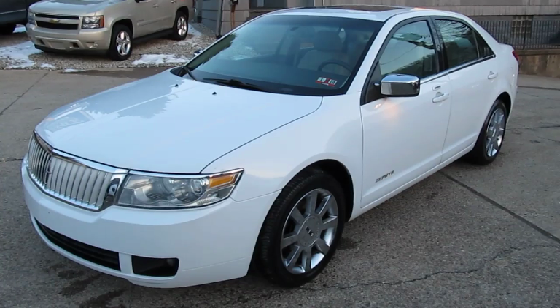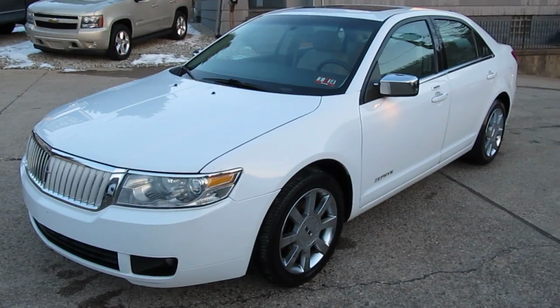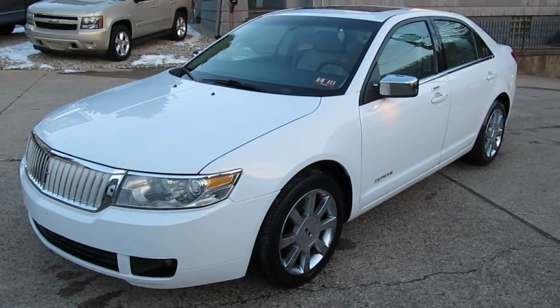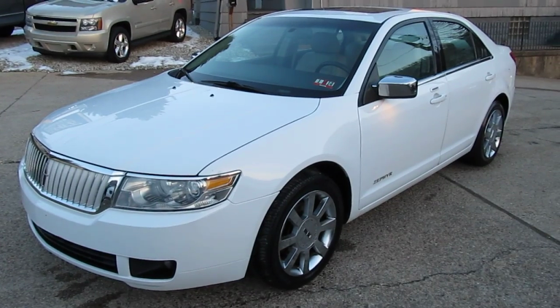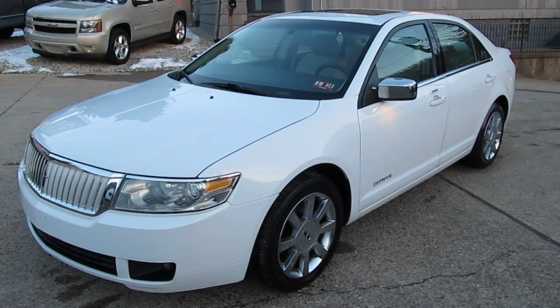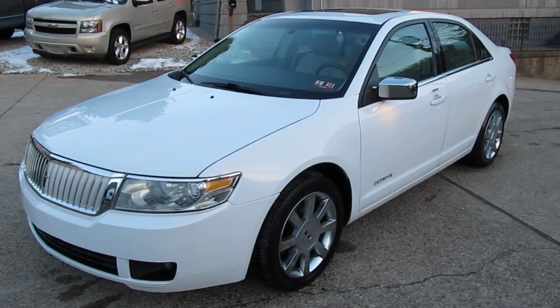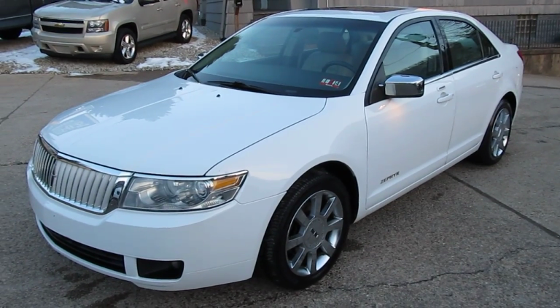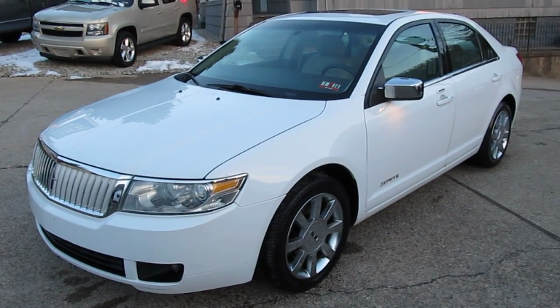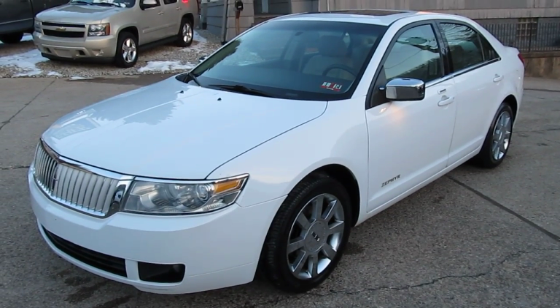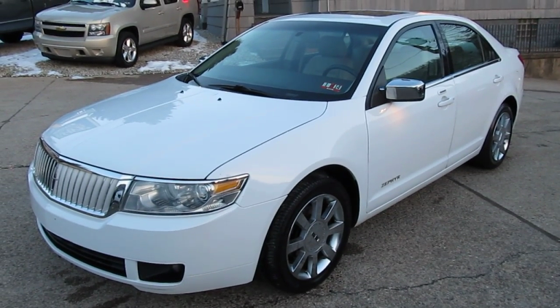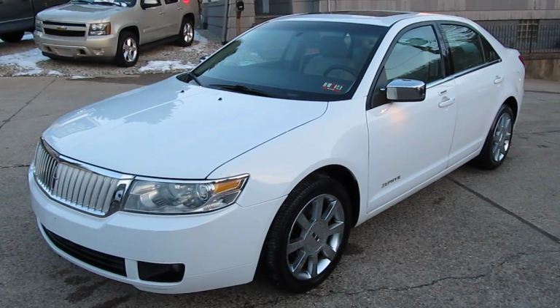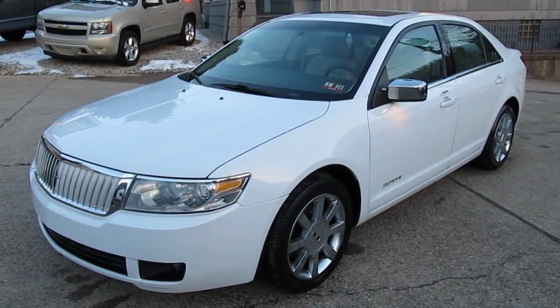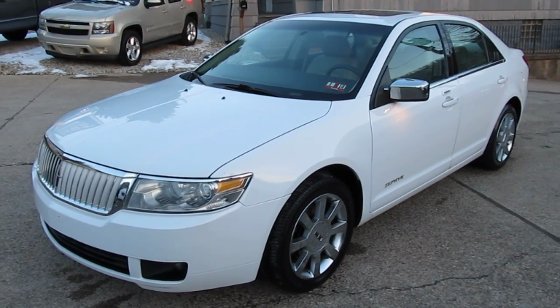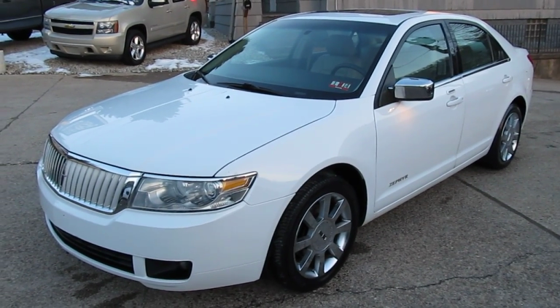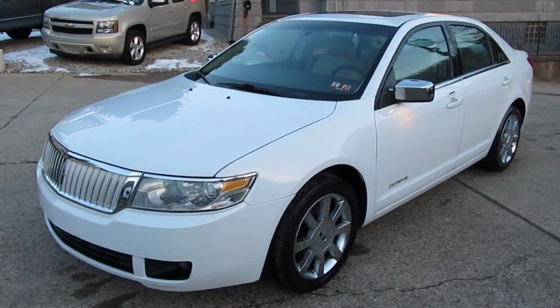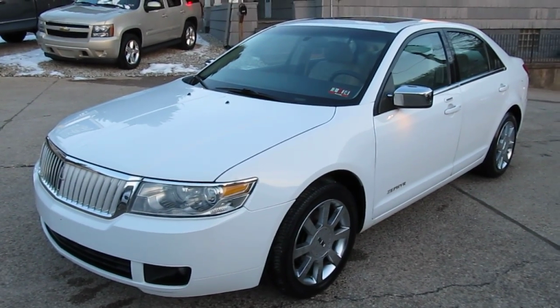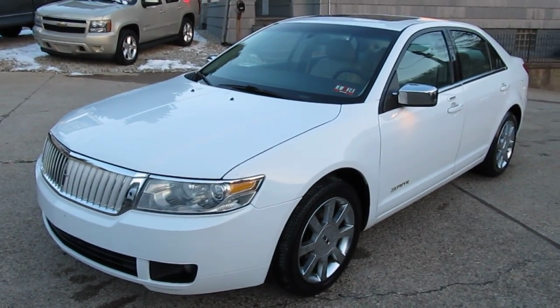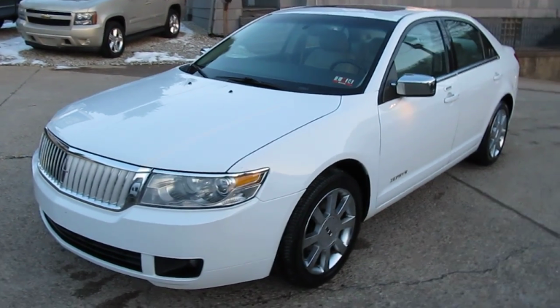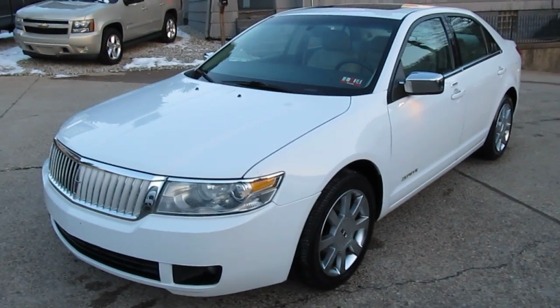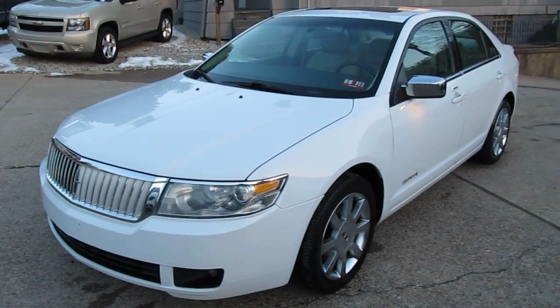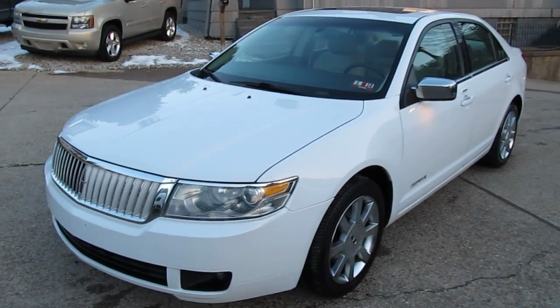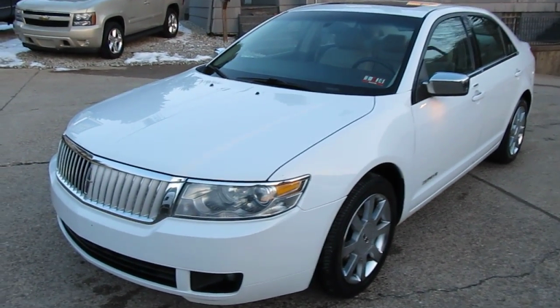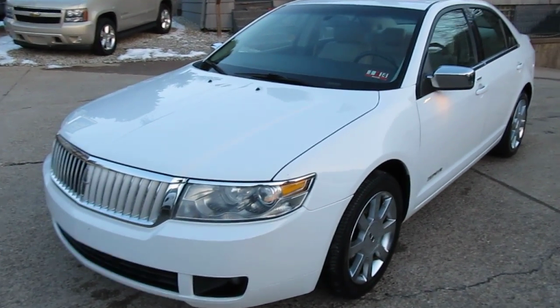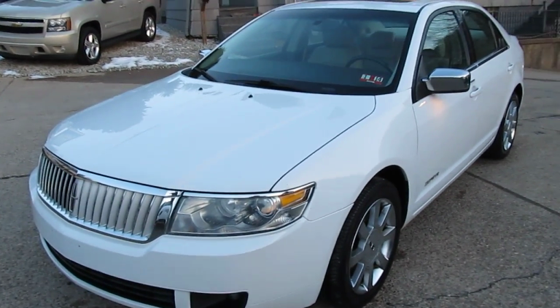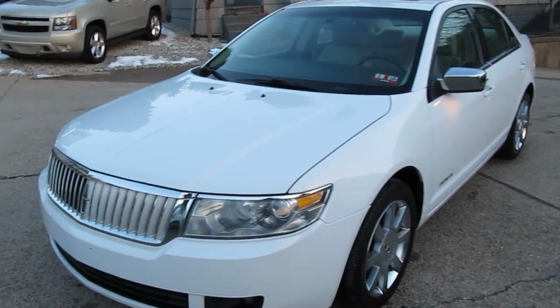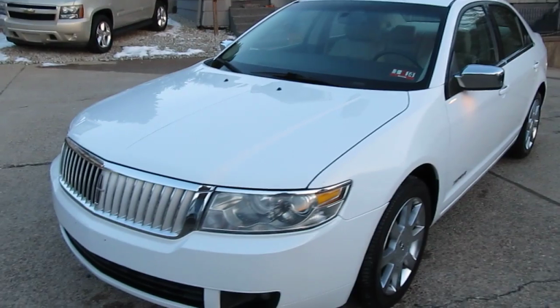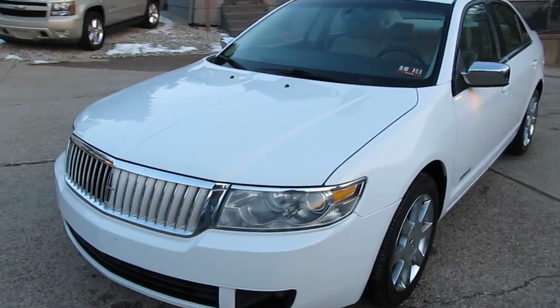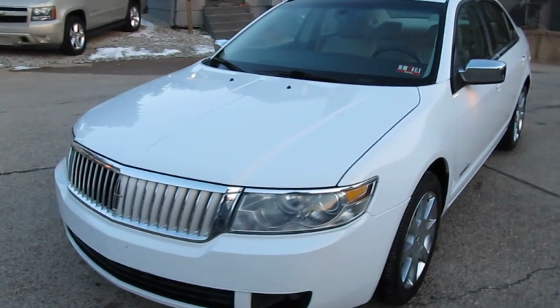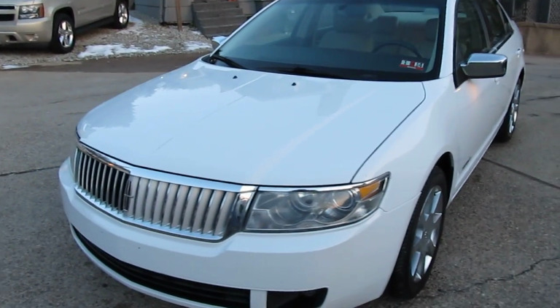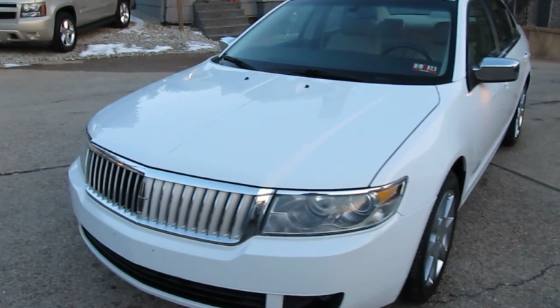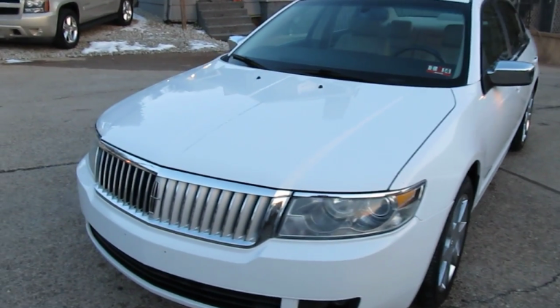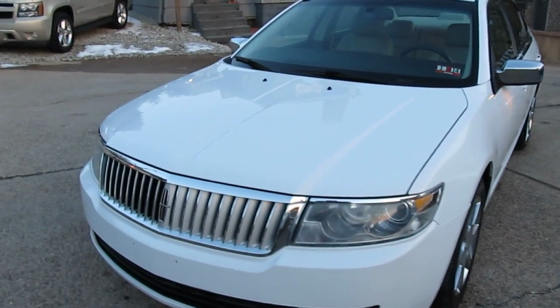Hey everyone, this is Mike from Elite Auto Outlet in Bridgeport, Ohio. My phone number is 740-633-8888.